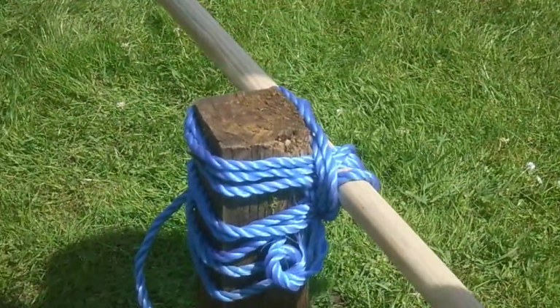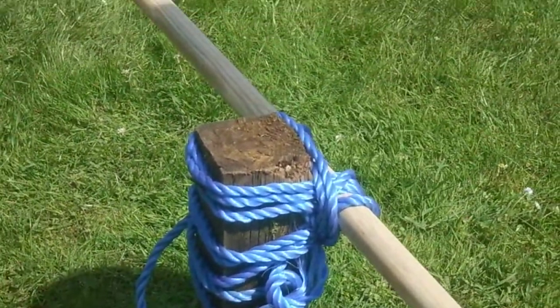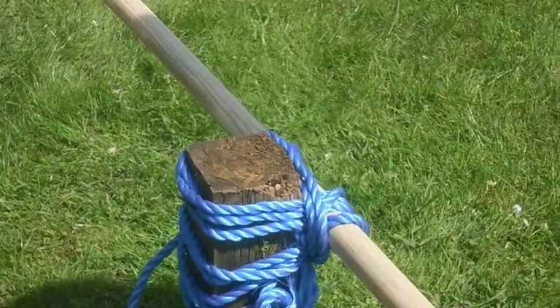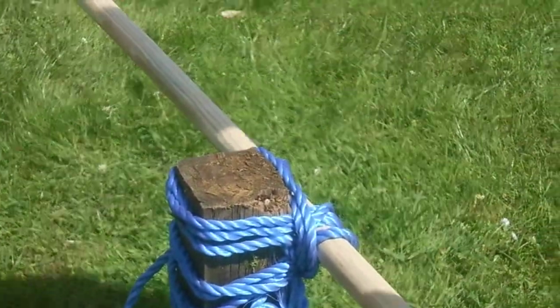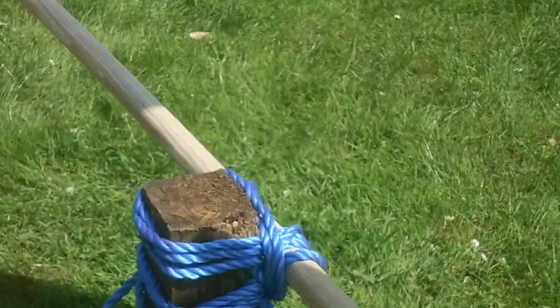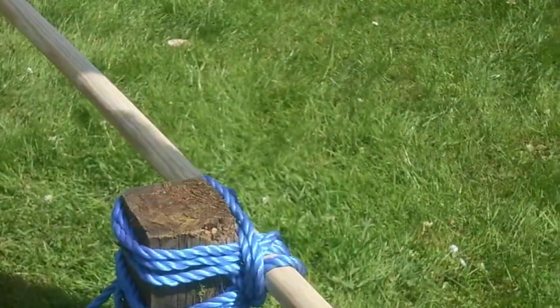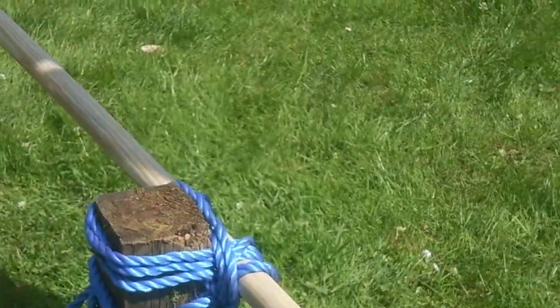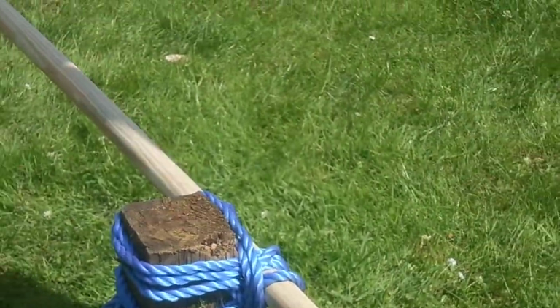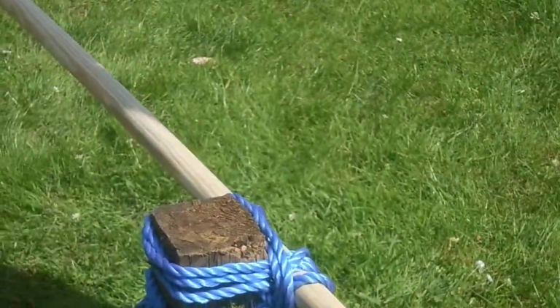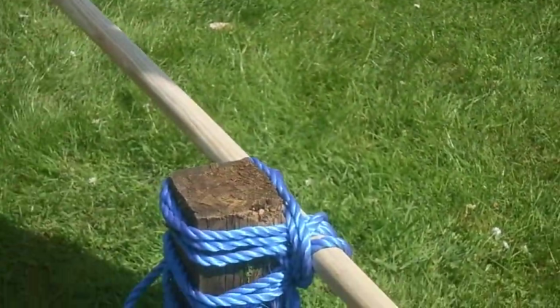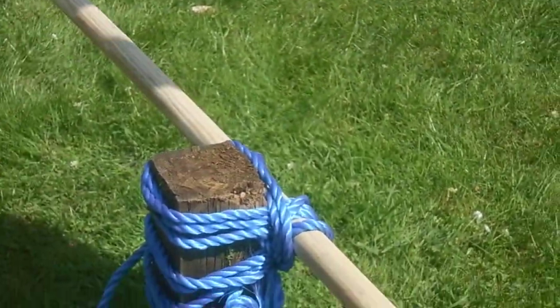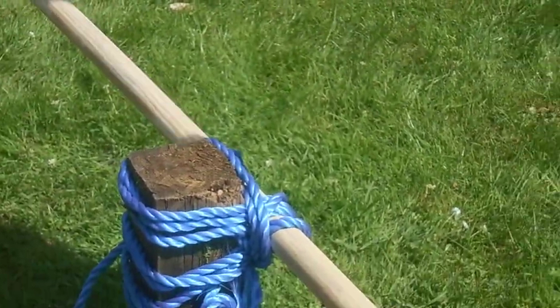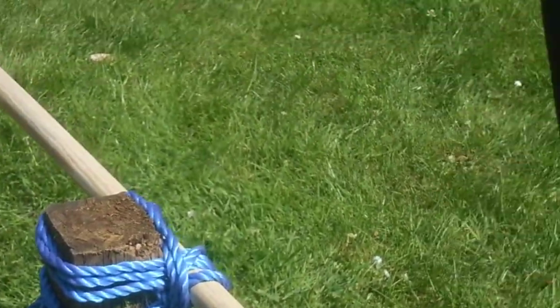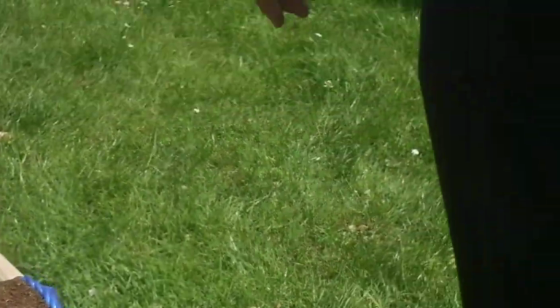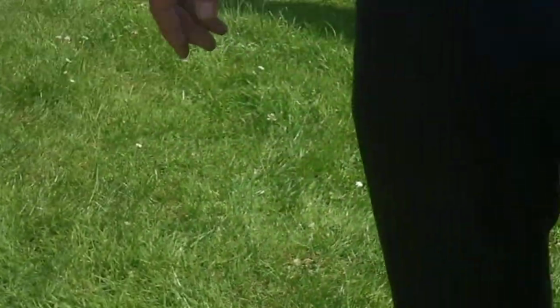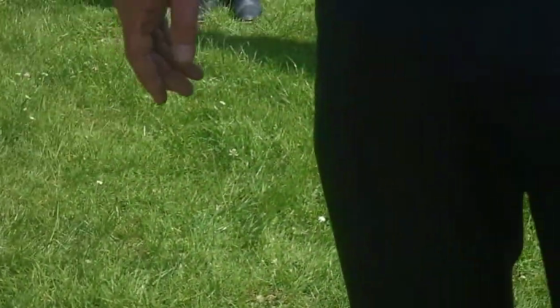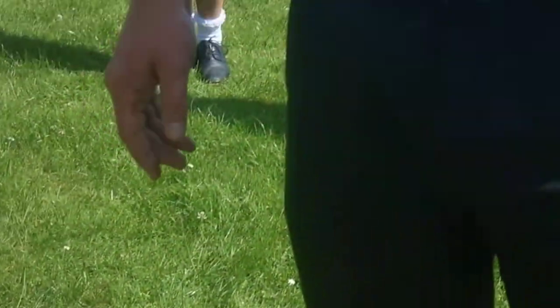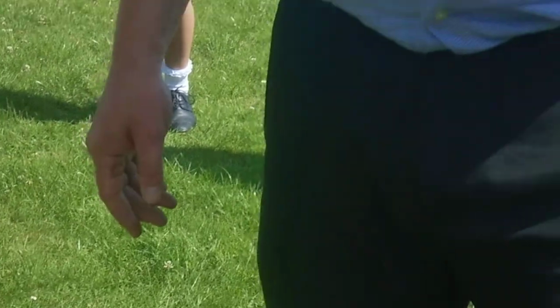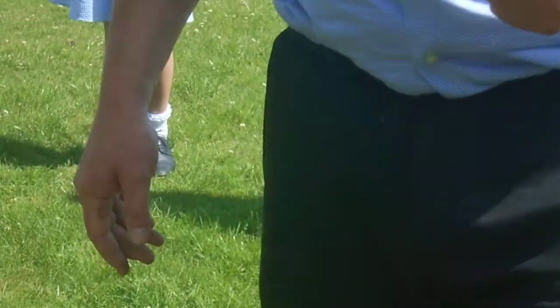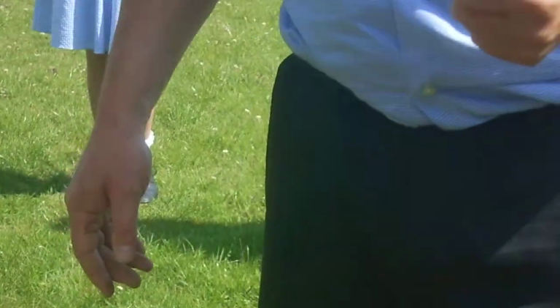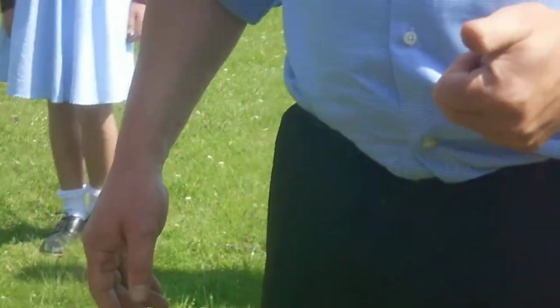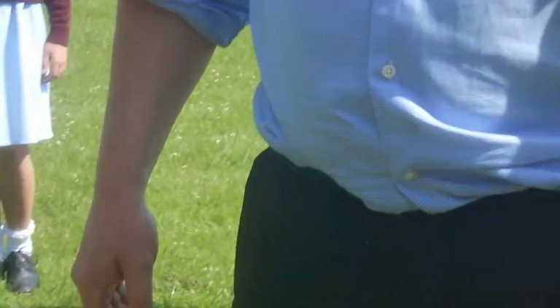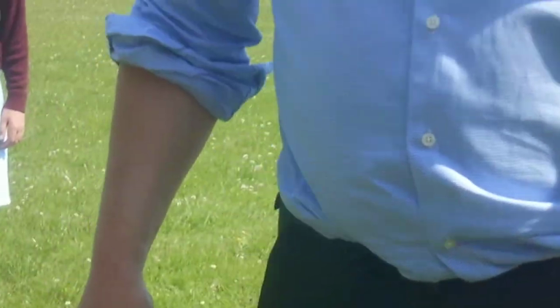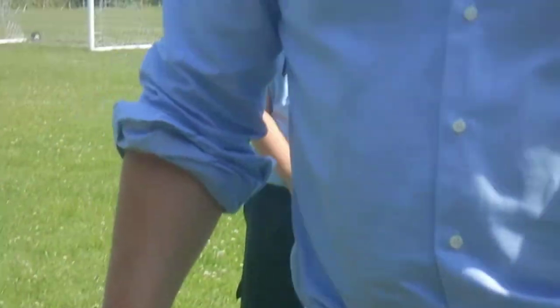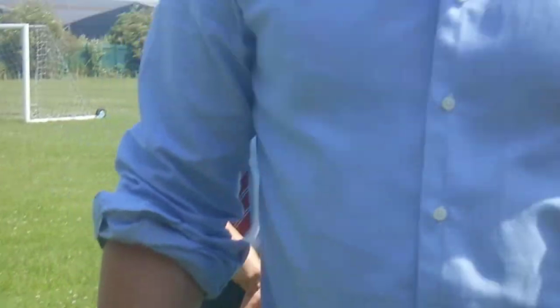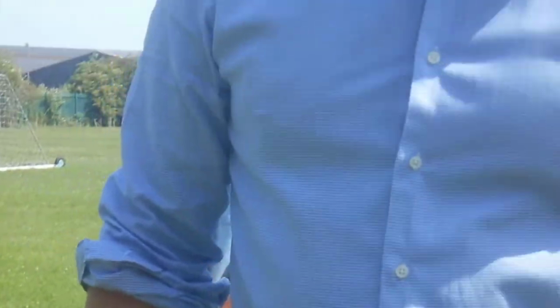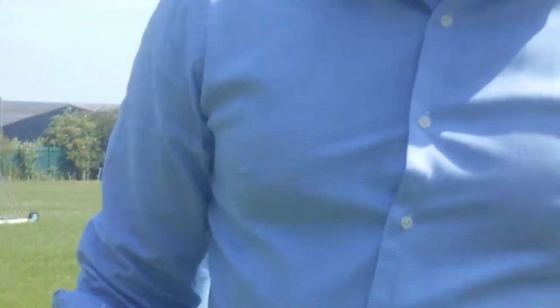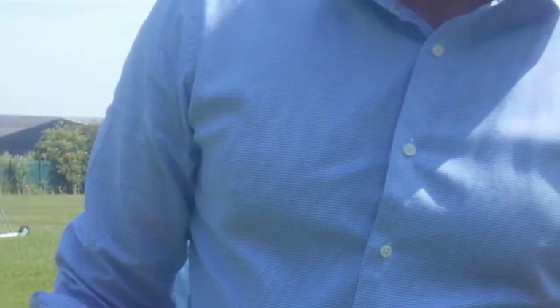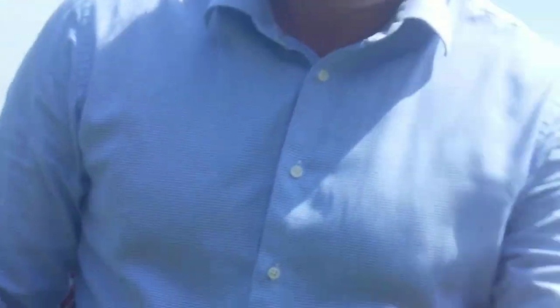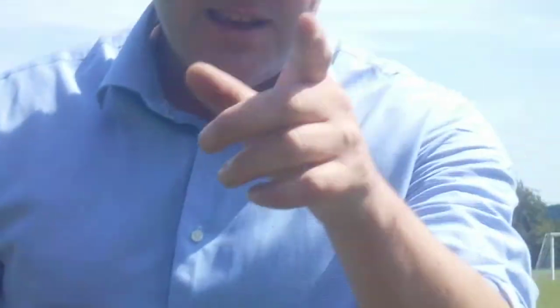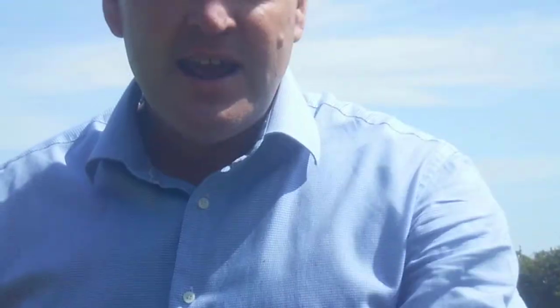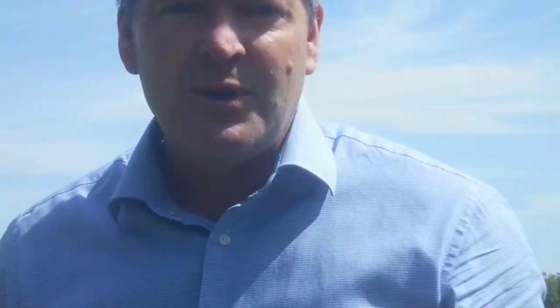Next week I think we're making archery and dampers. See you next week.